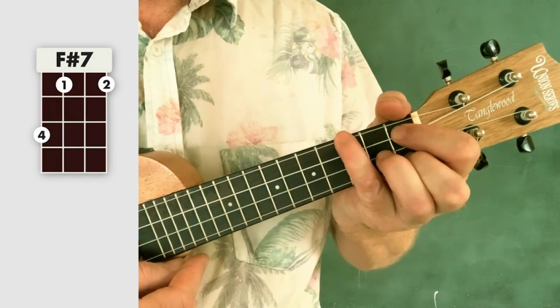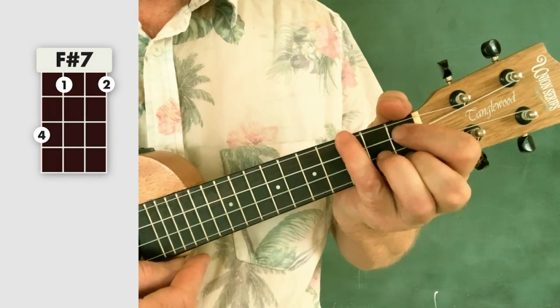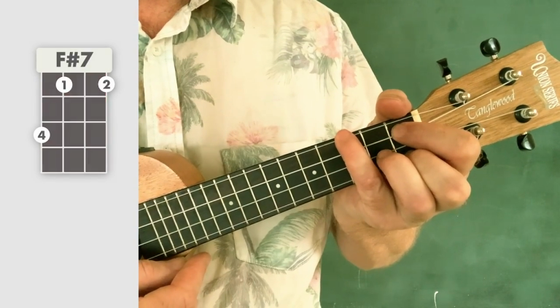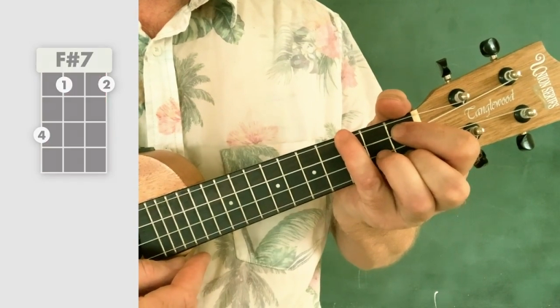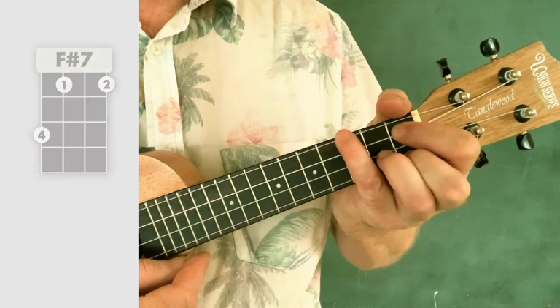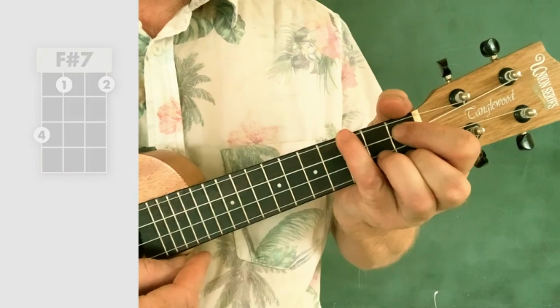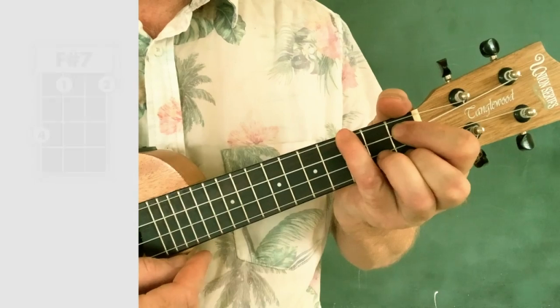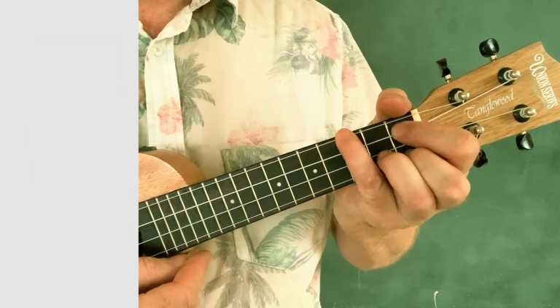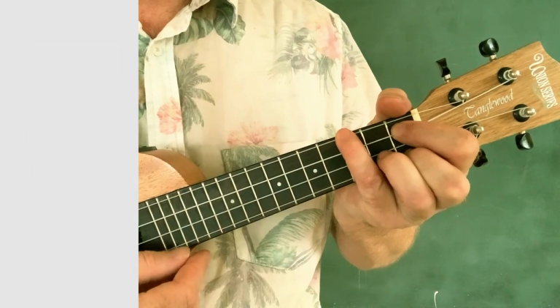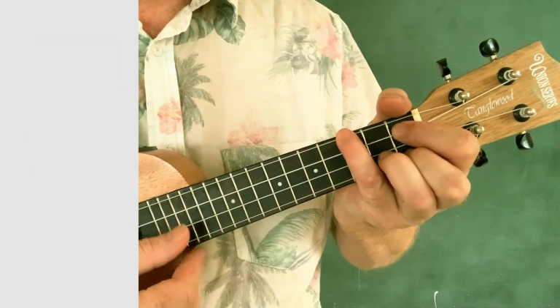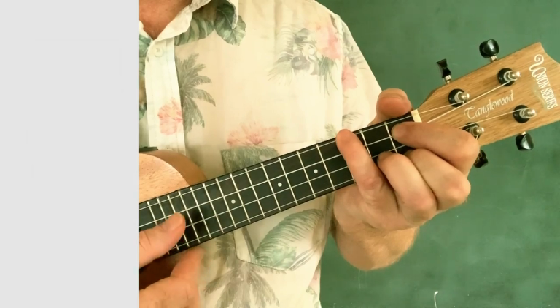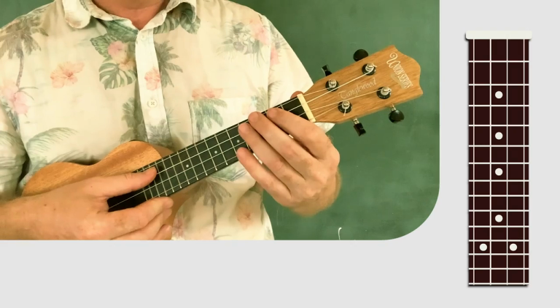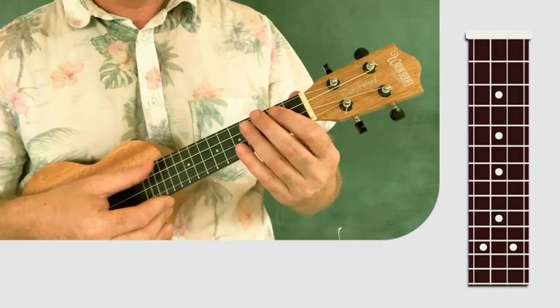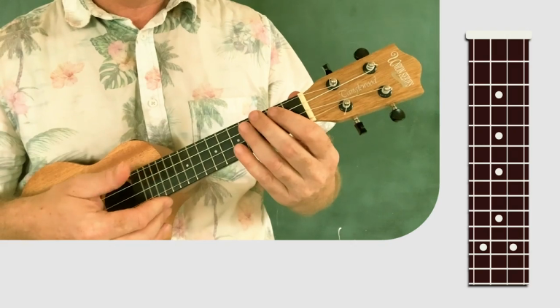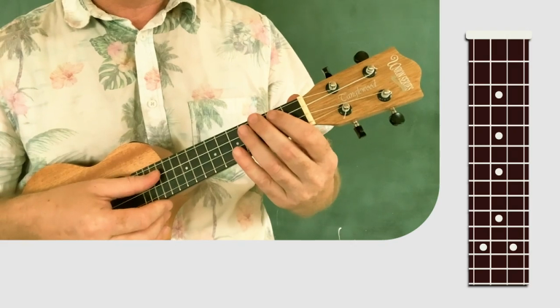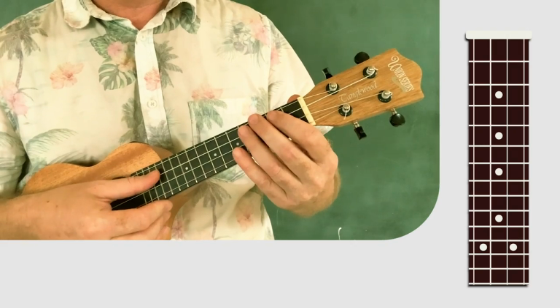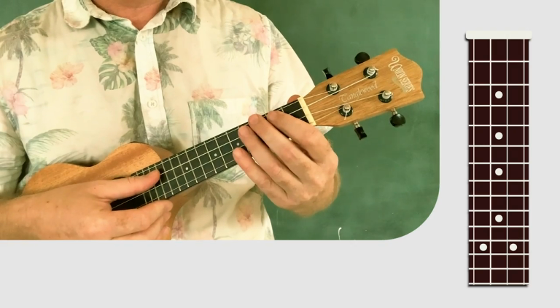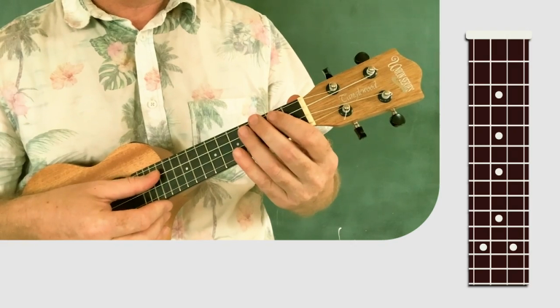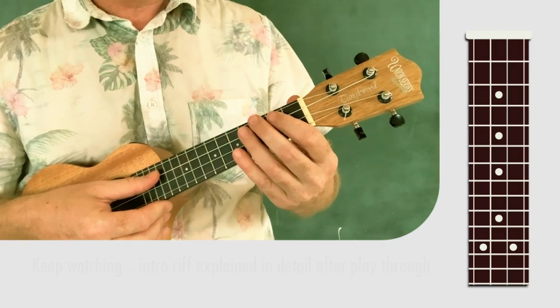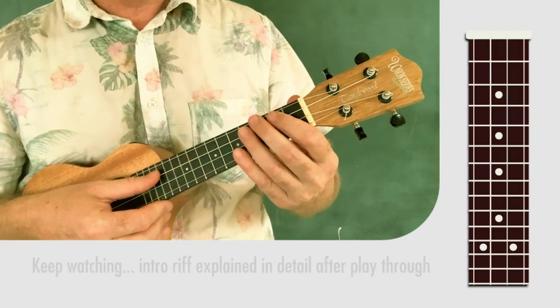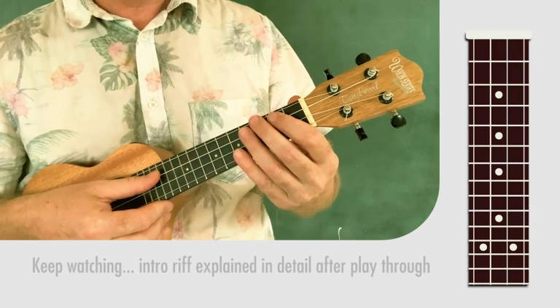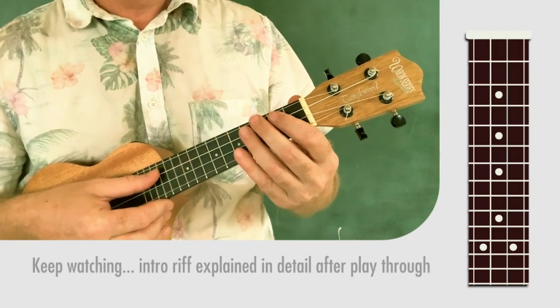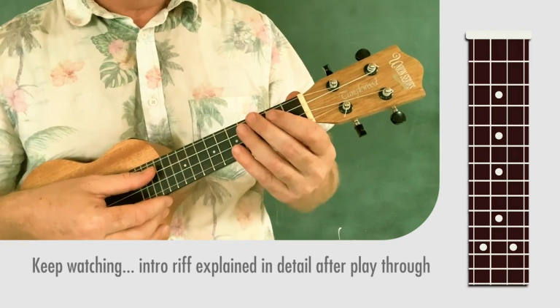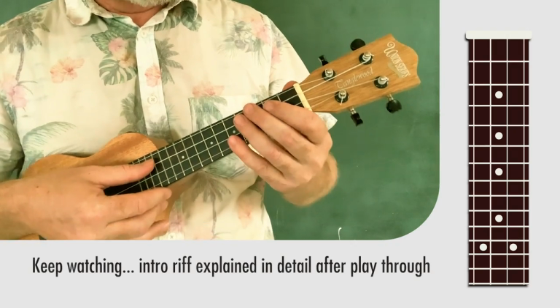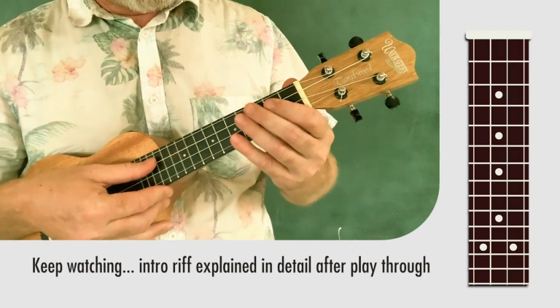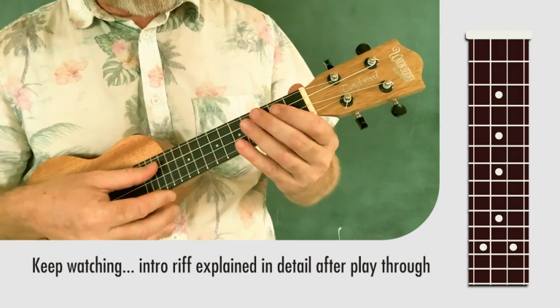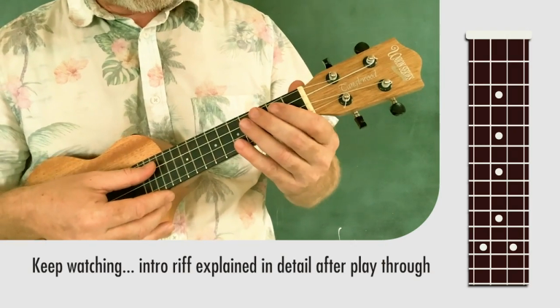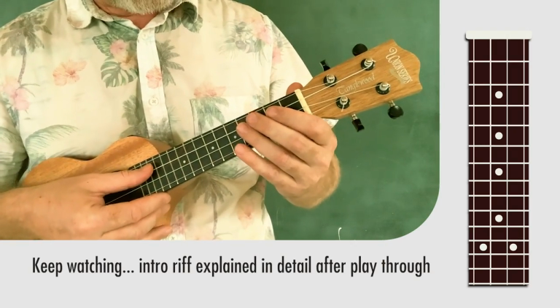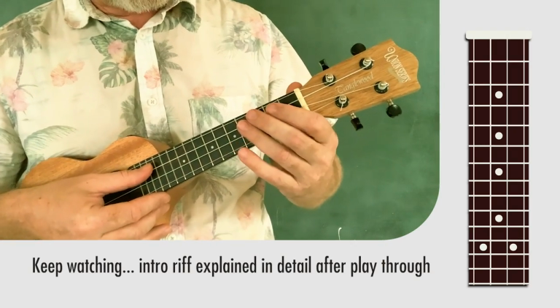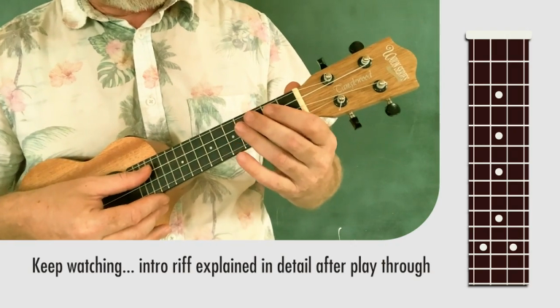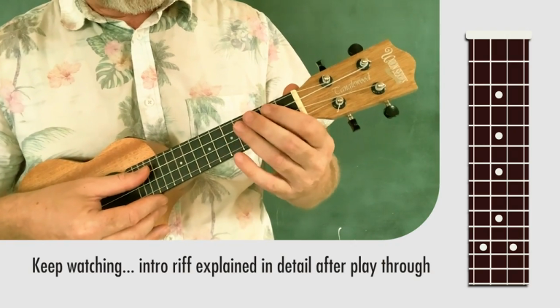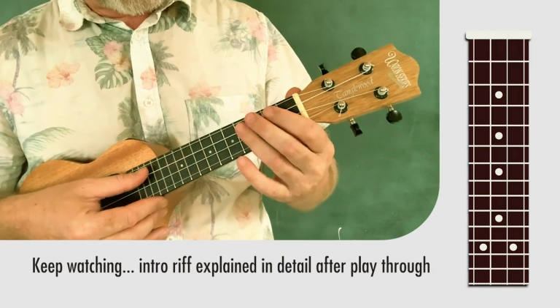Okay, good to go. One, two — one, two, three.